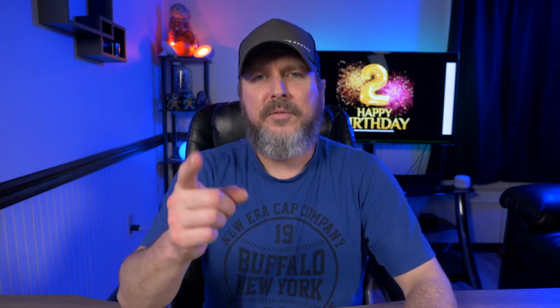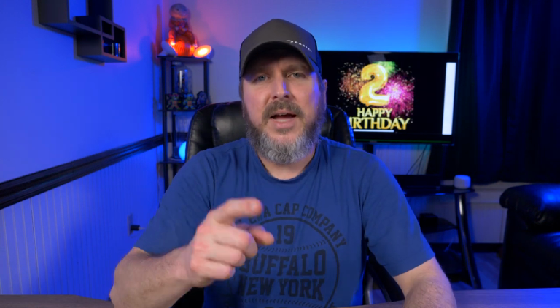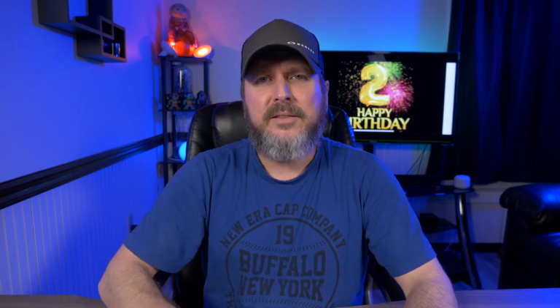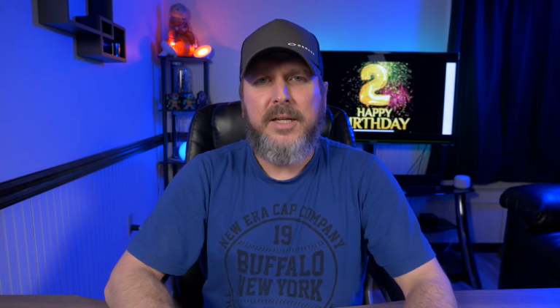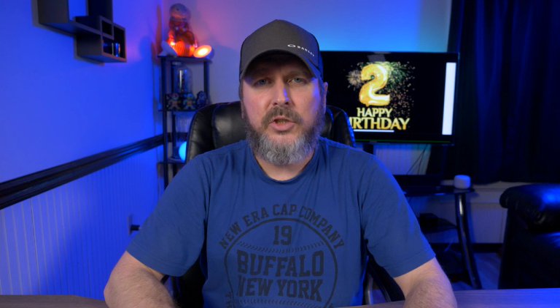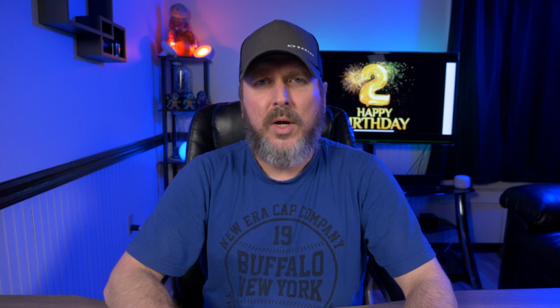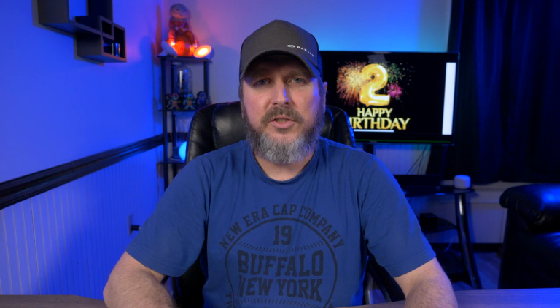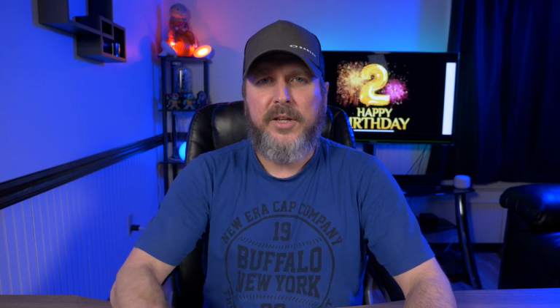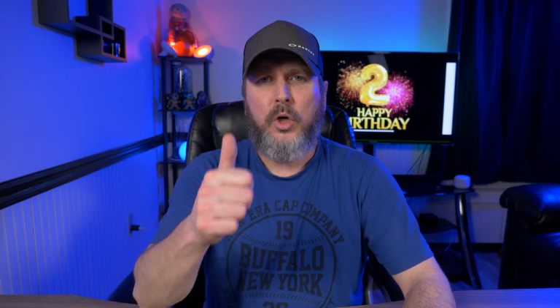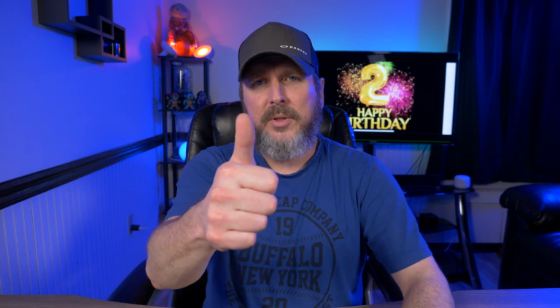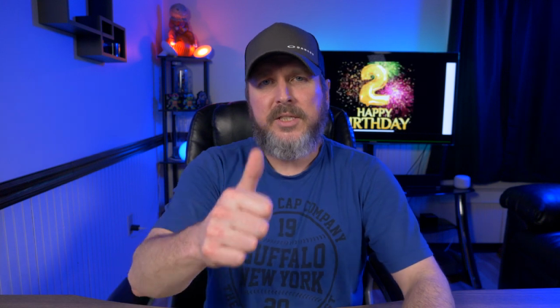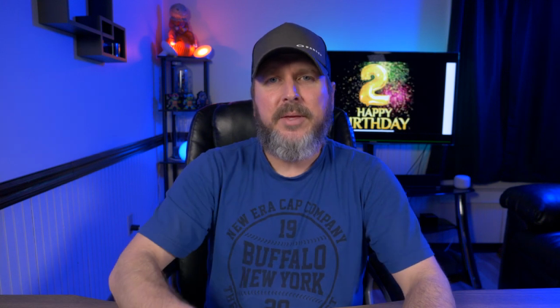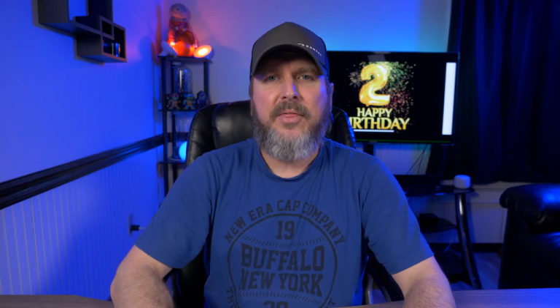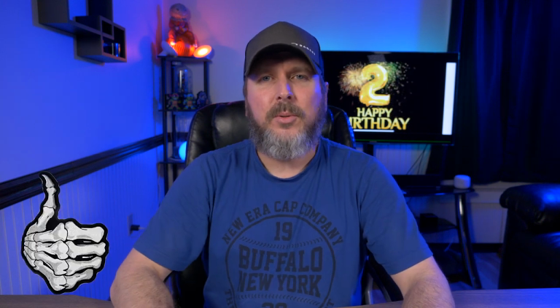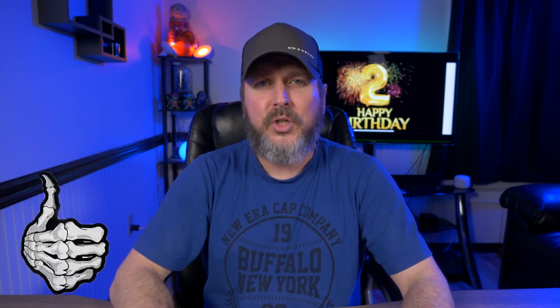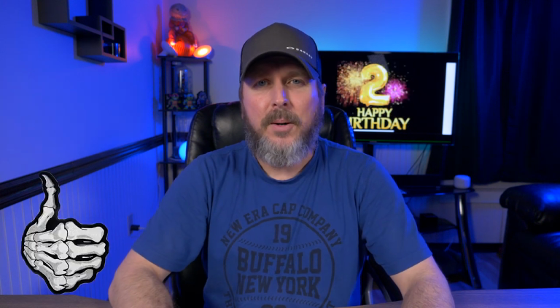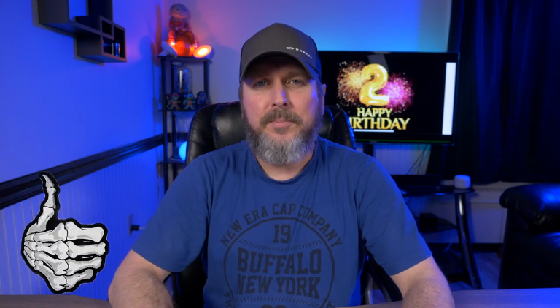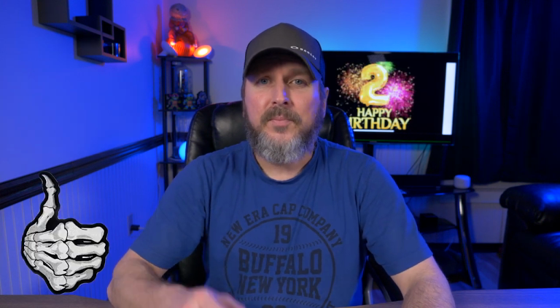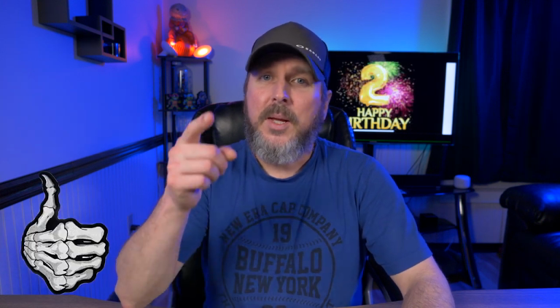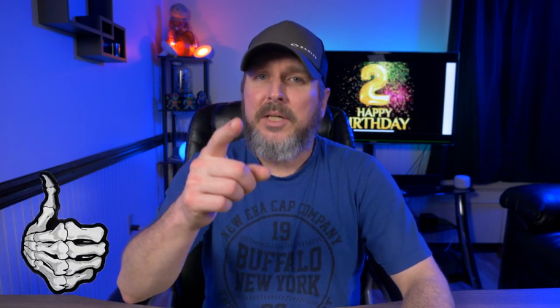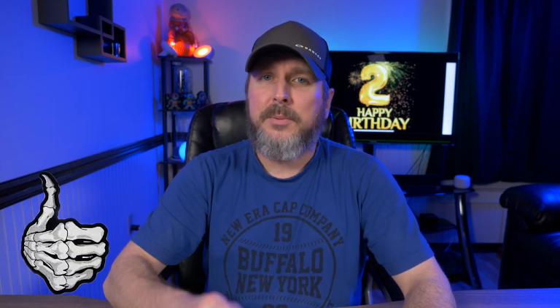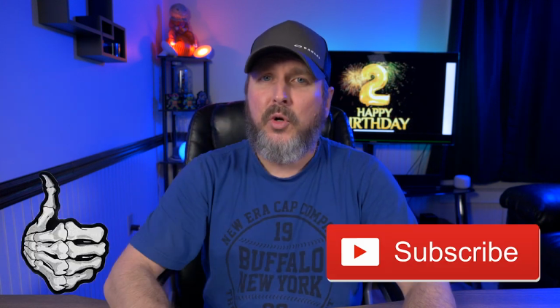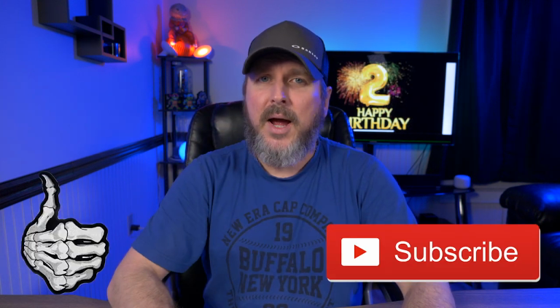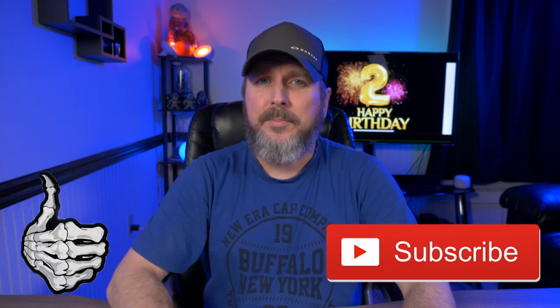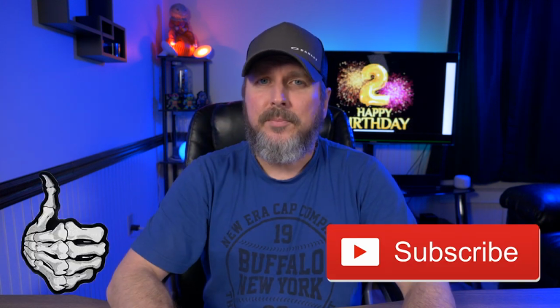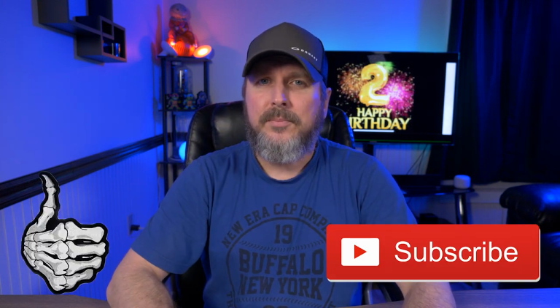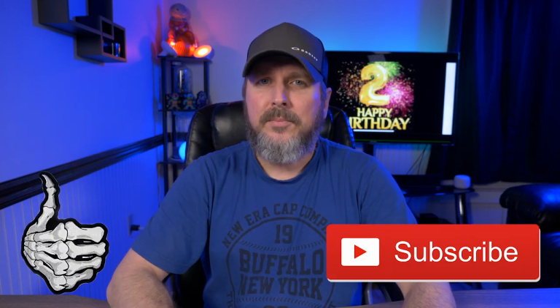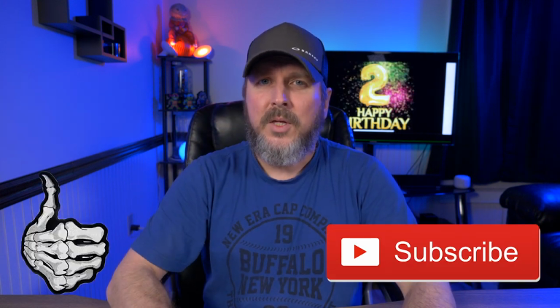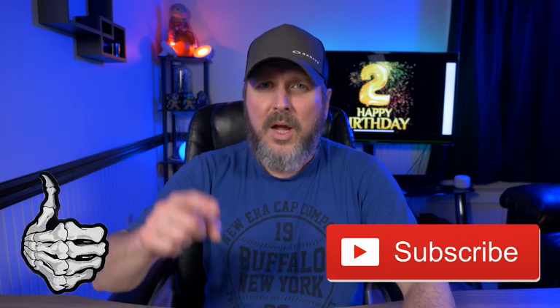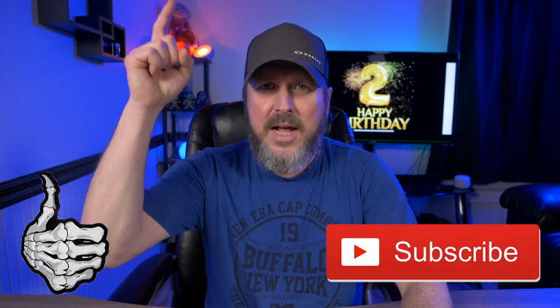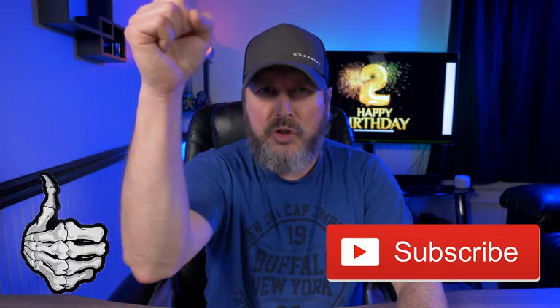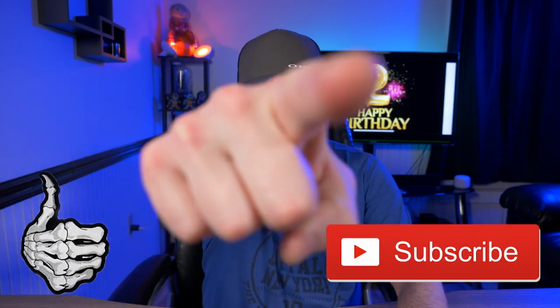If you guys did enjoy this video, please give me that thumbs up, please subscribe, and go!